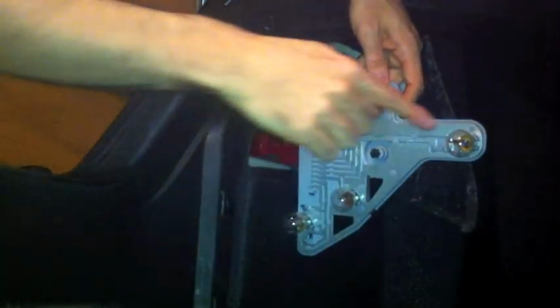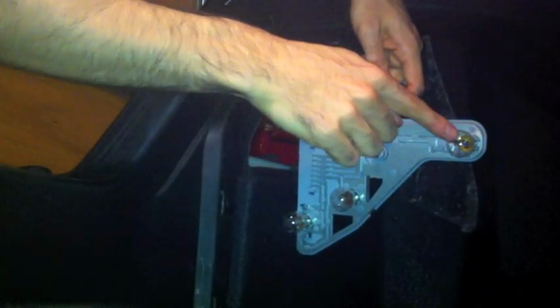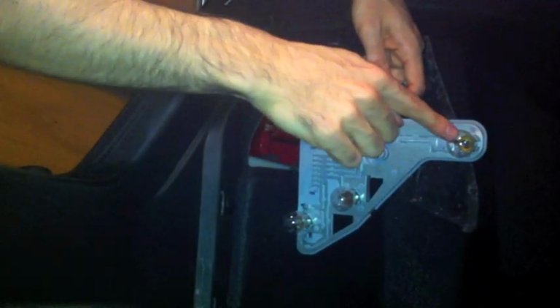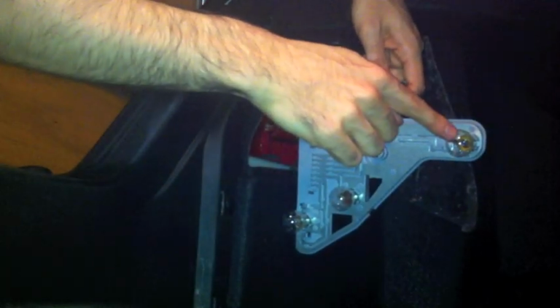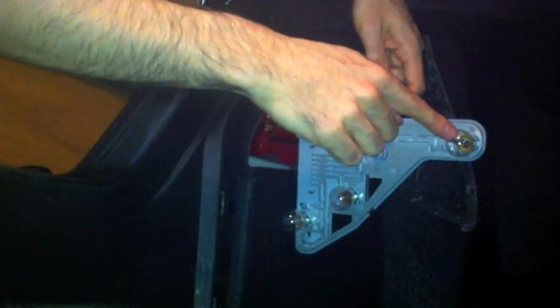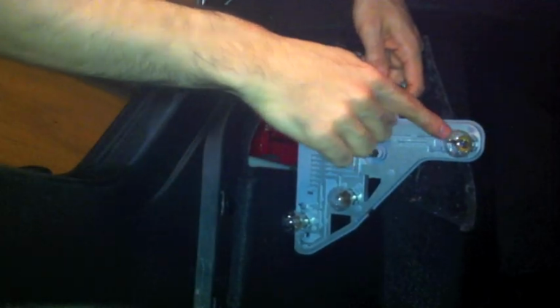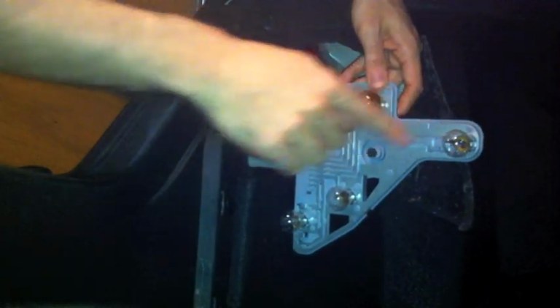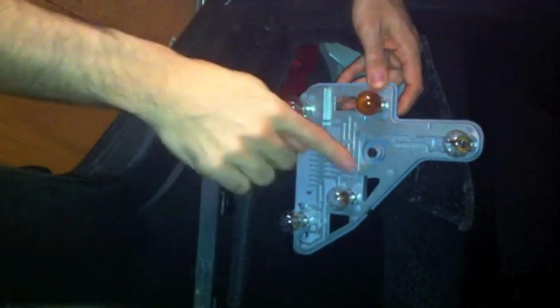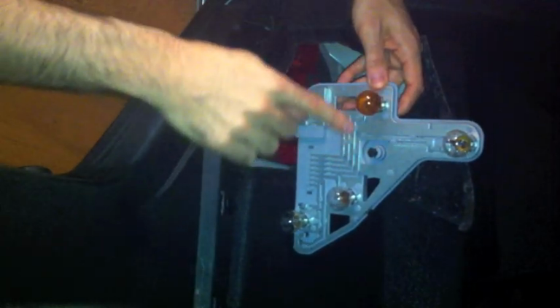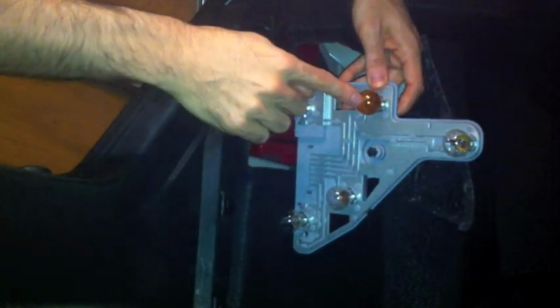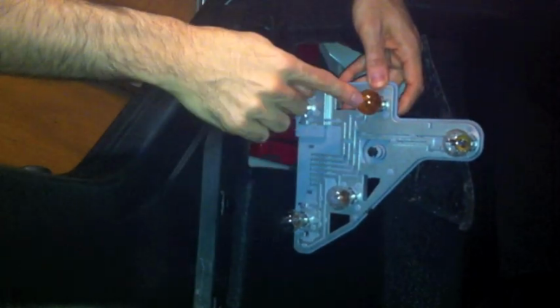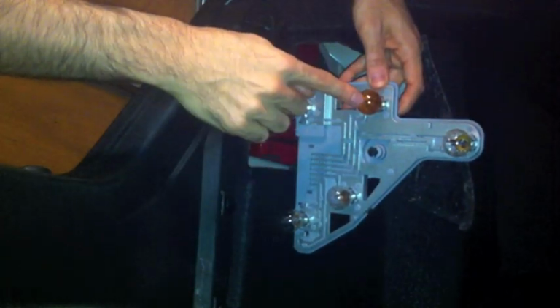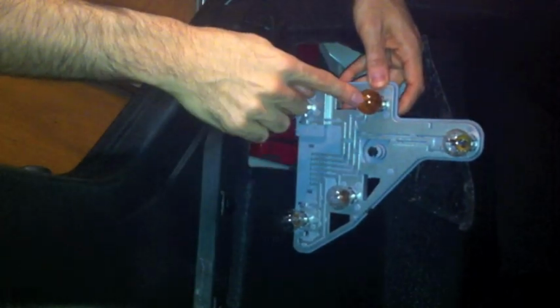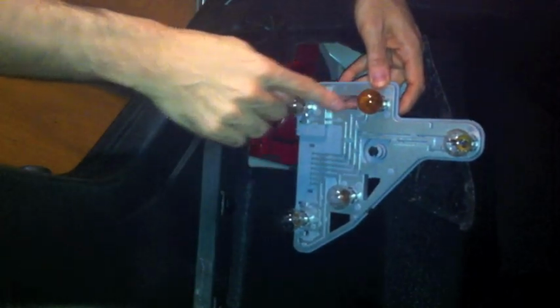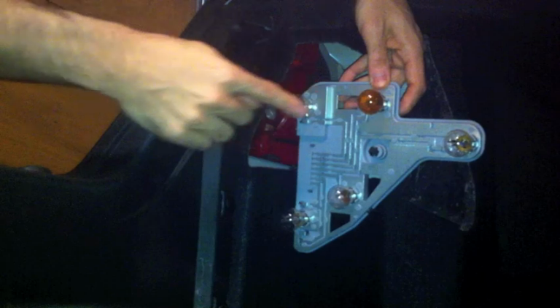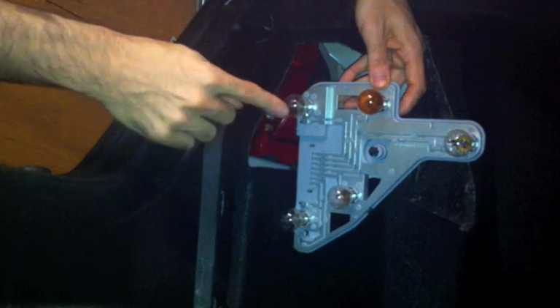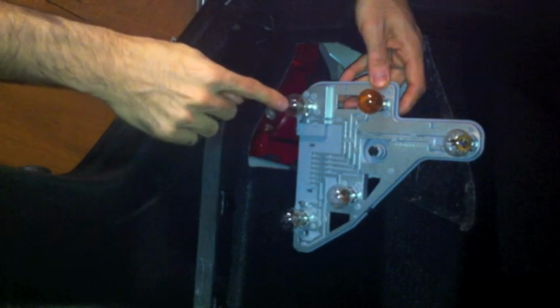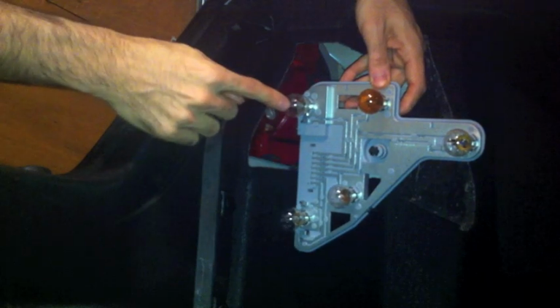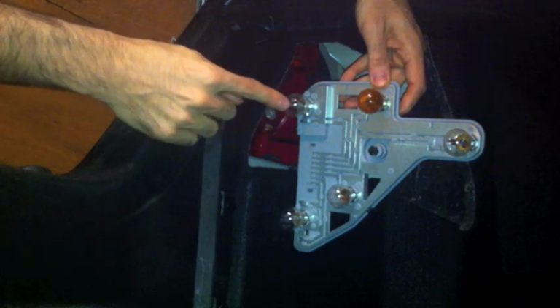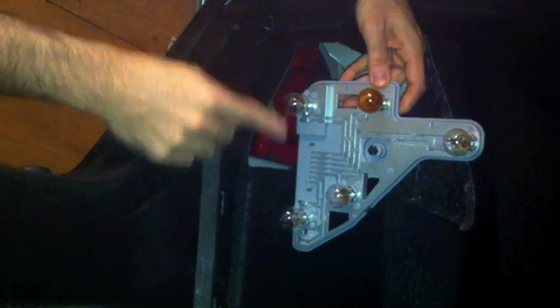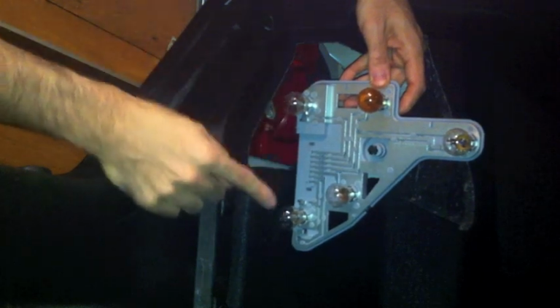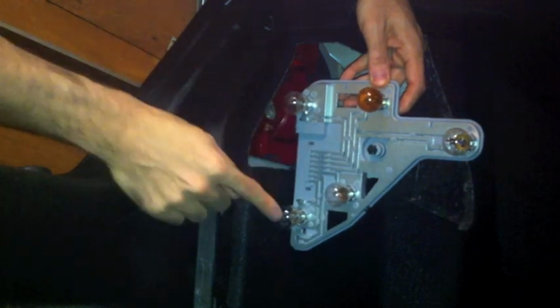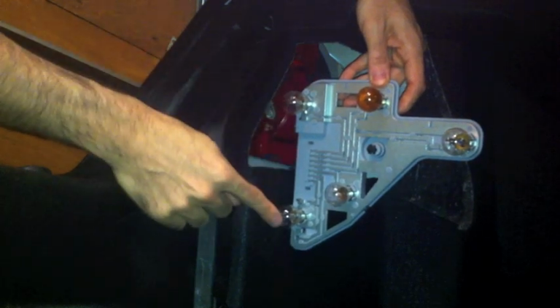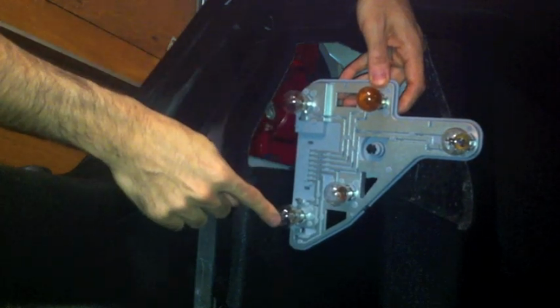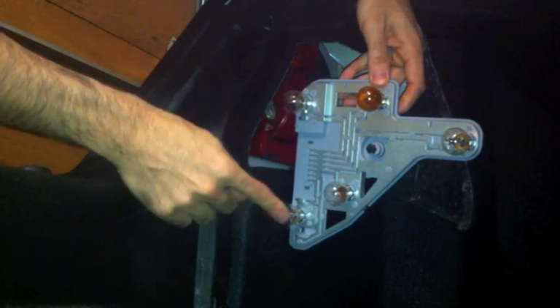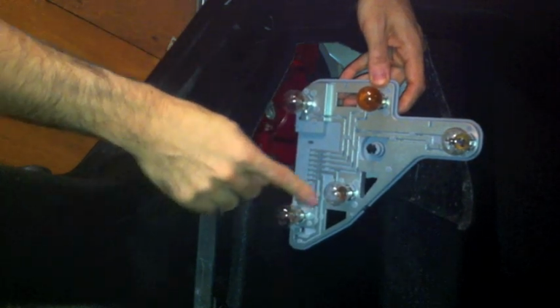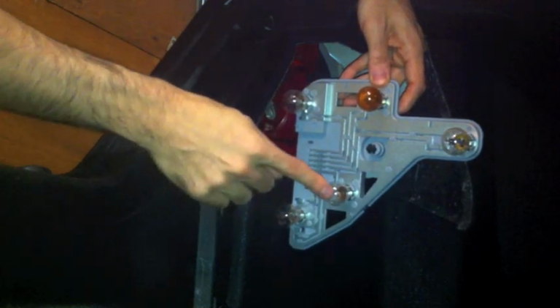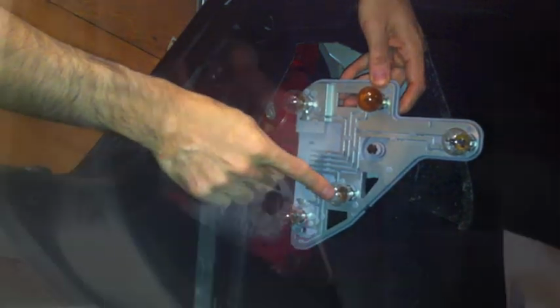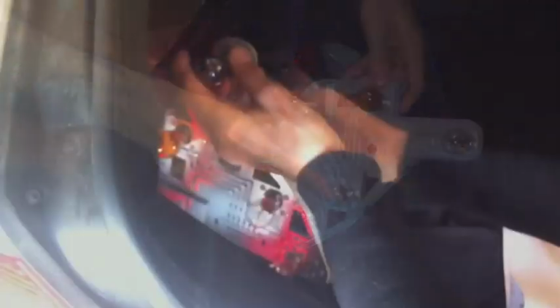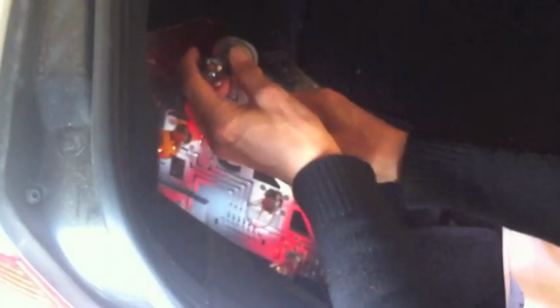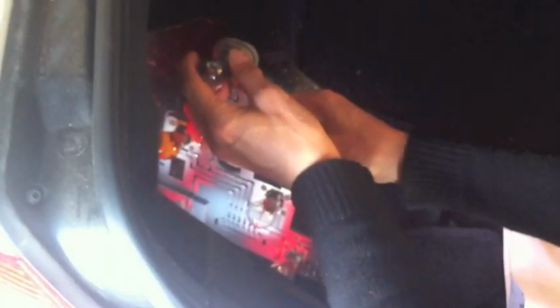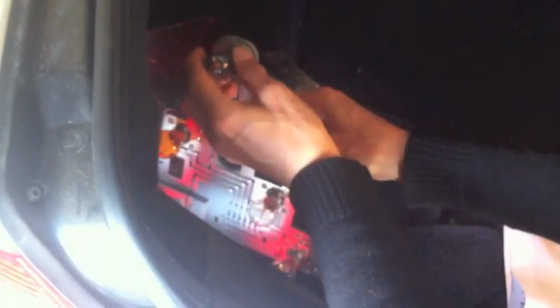Here's the bulb I'm replacing. This is the turn signal light, this is the parking light, this is also parking, and this is the reverse light.